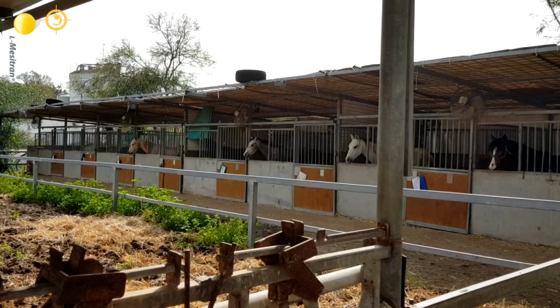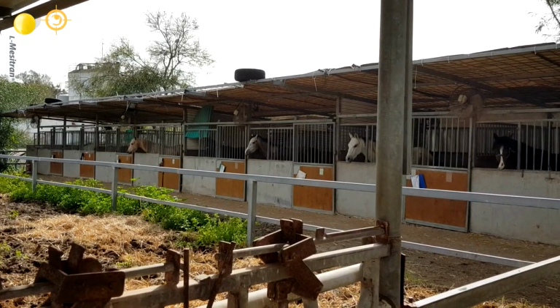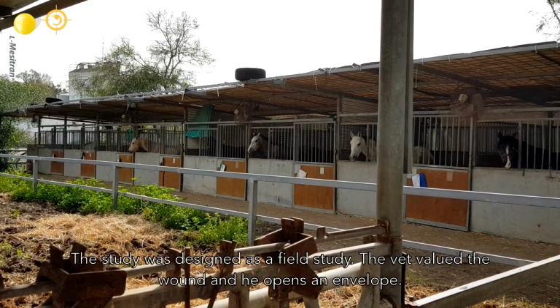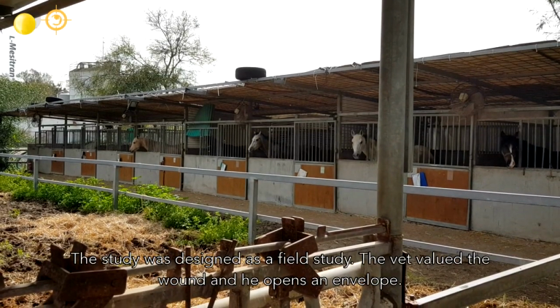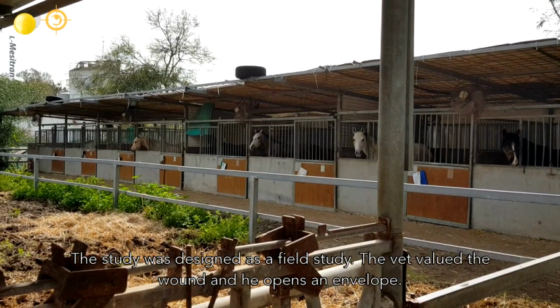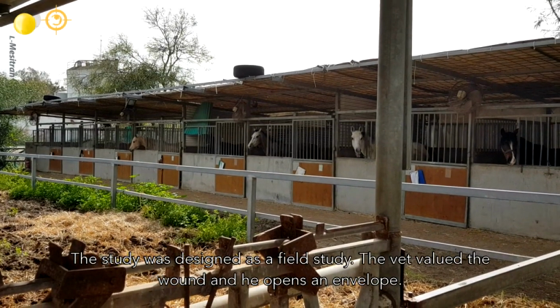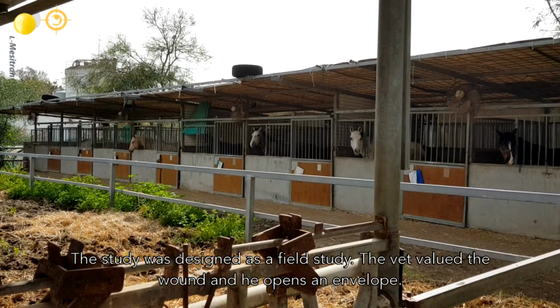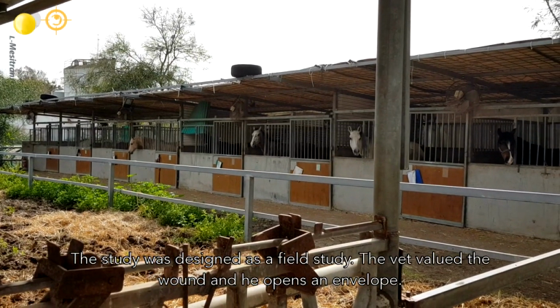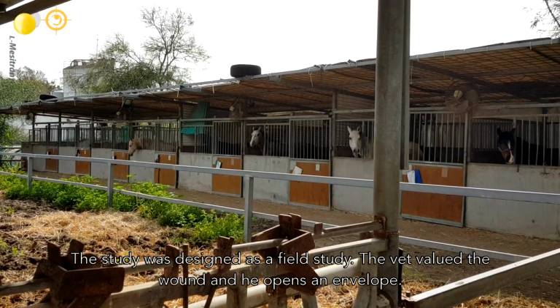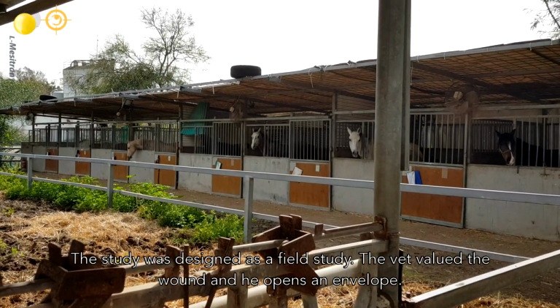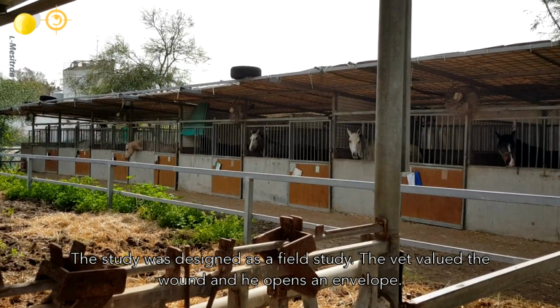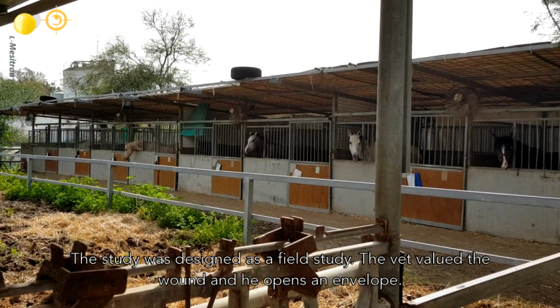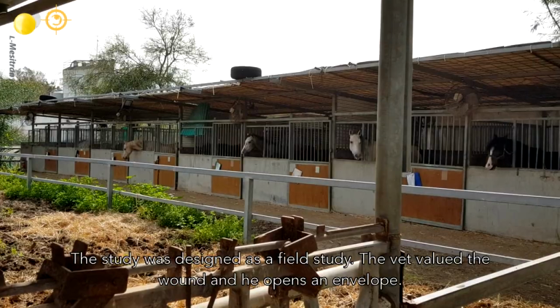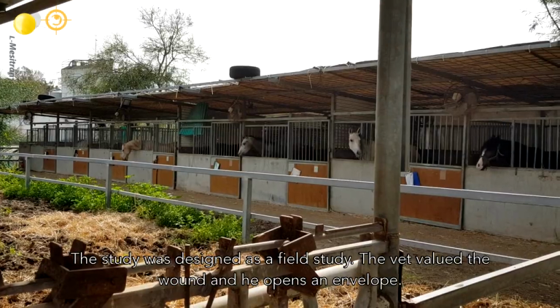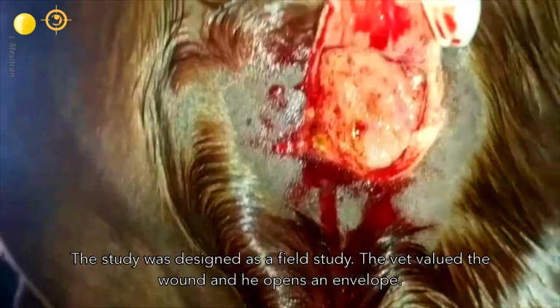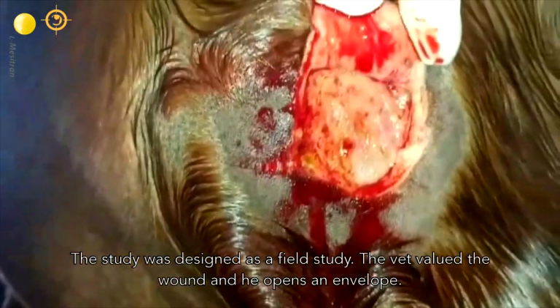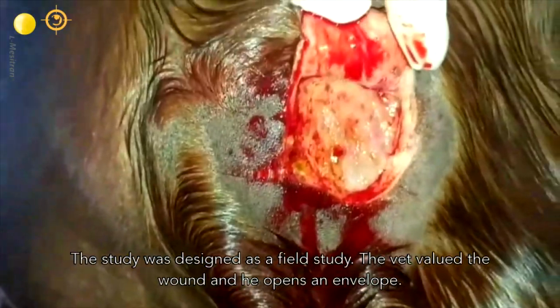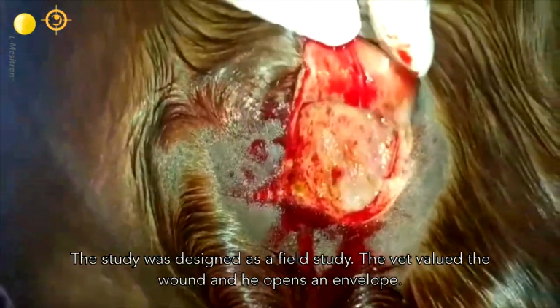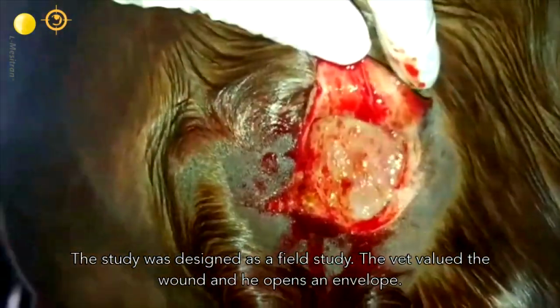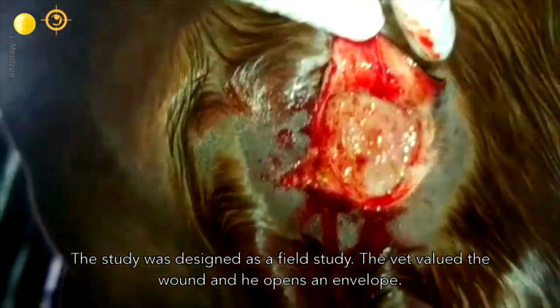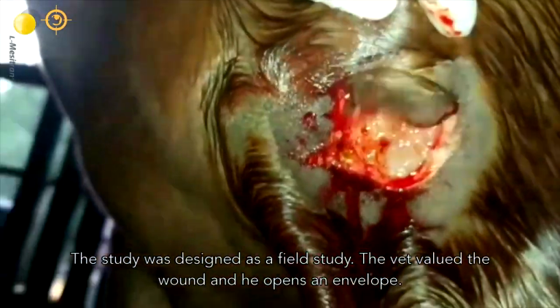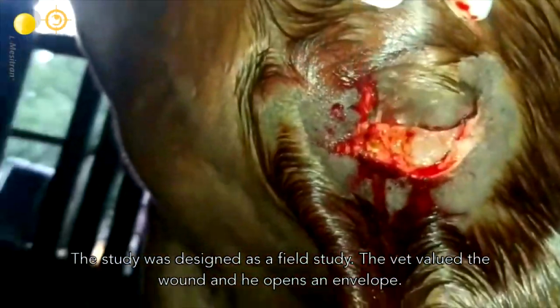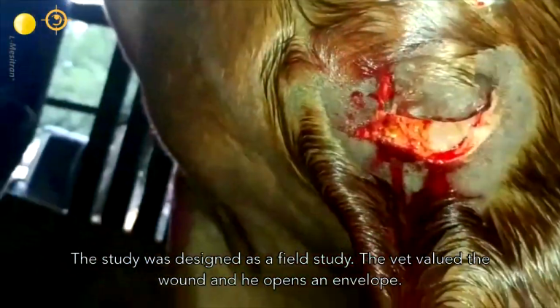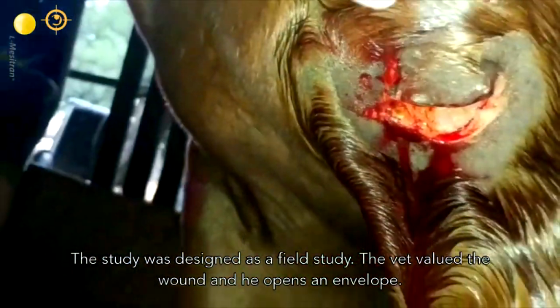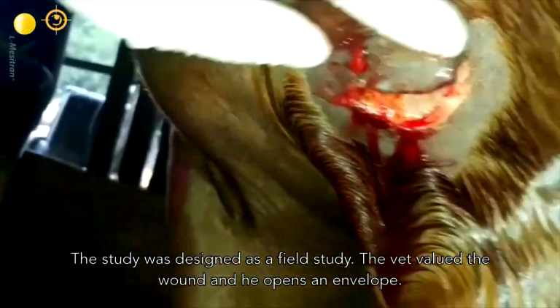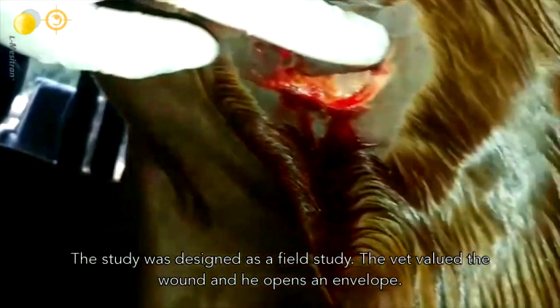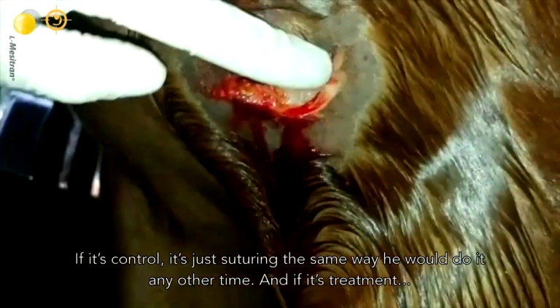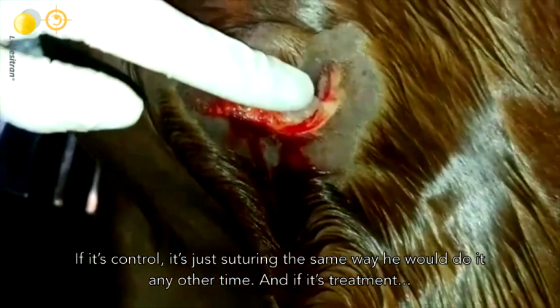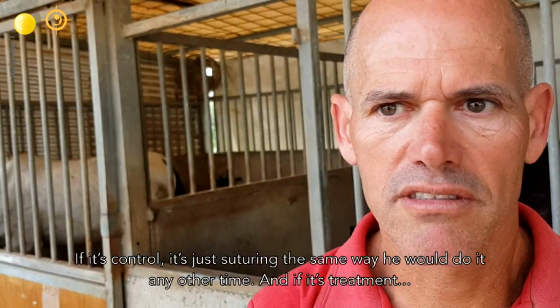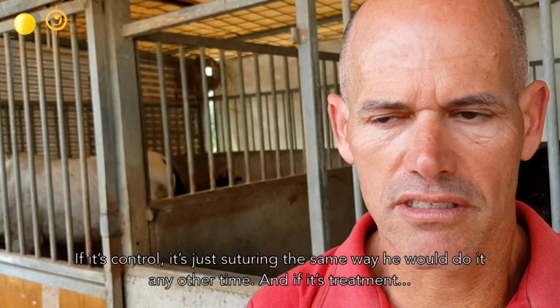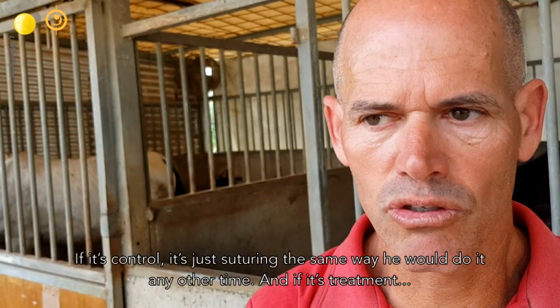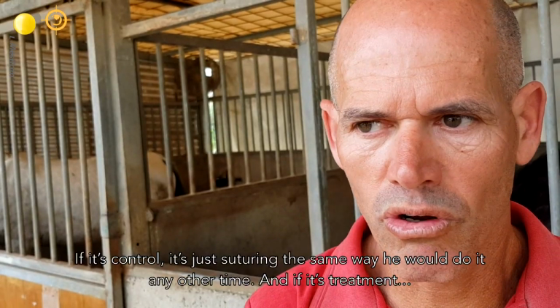The study was designed as a field study. The vet evaluated the wound and opened an envelope — if it's the control group,